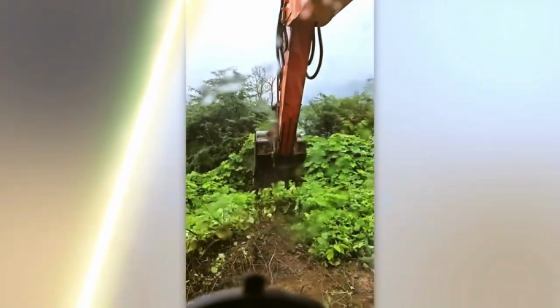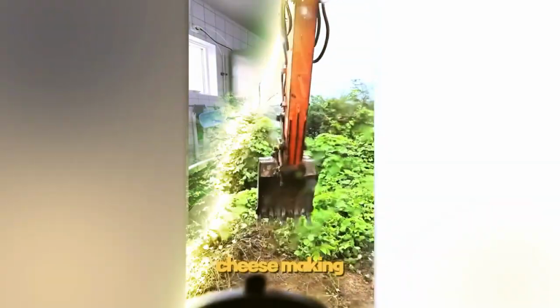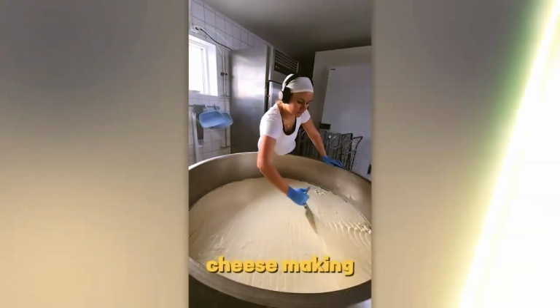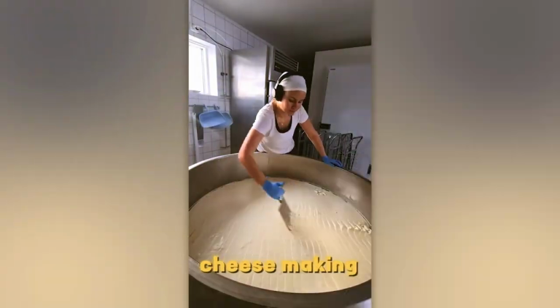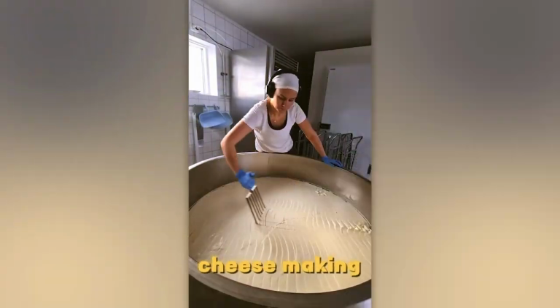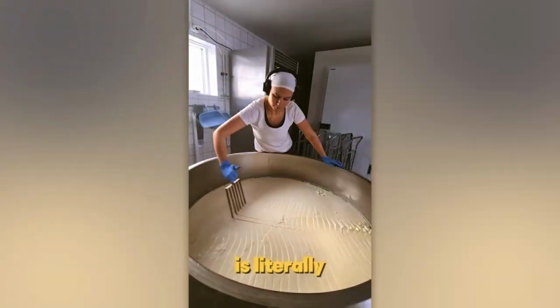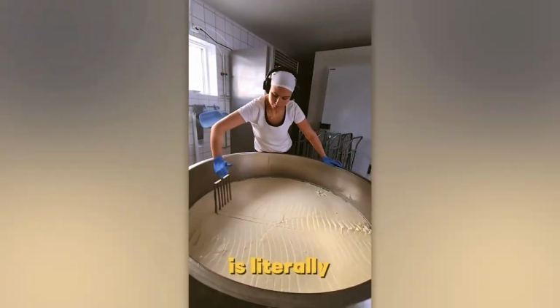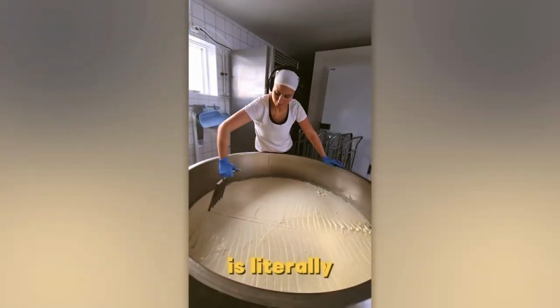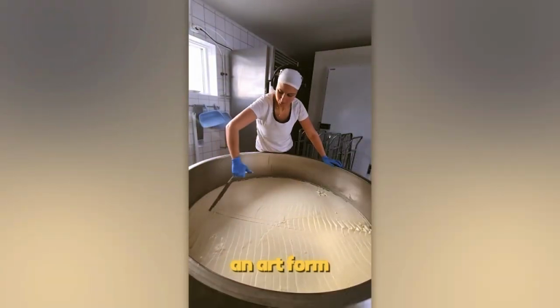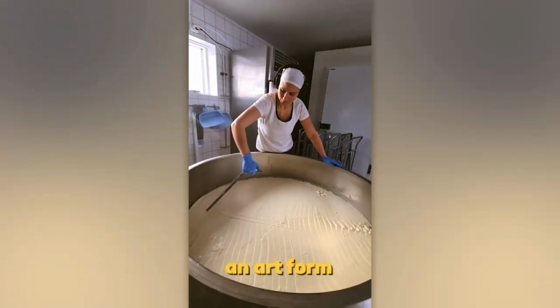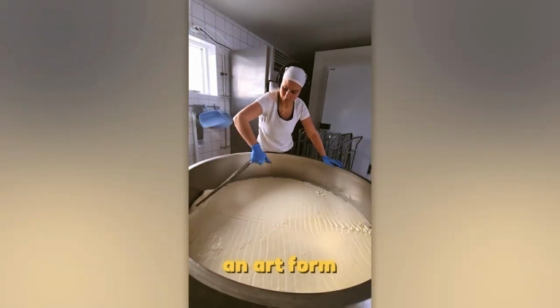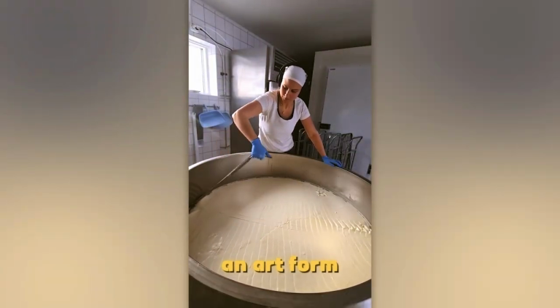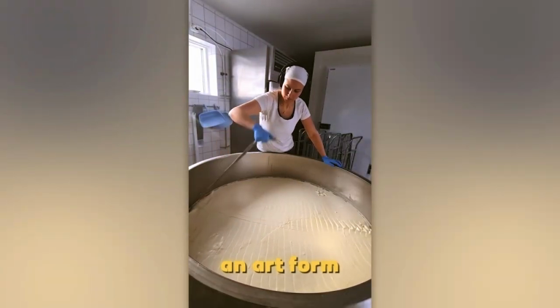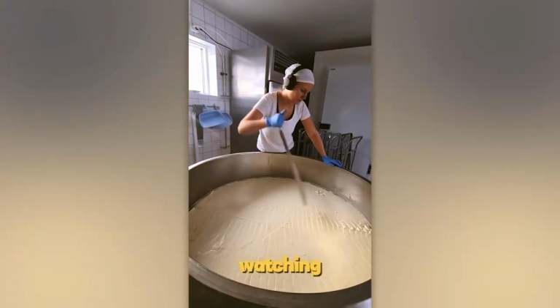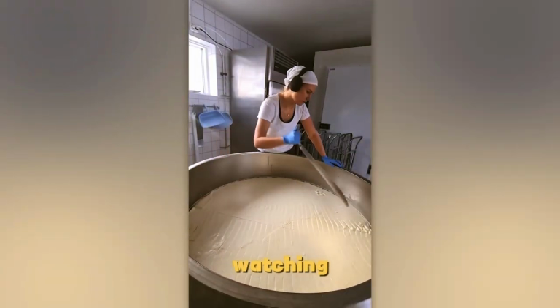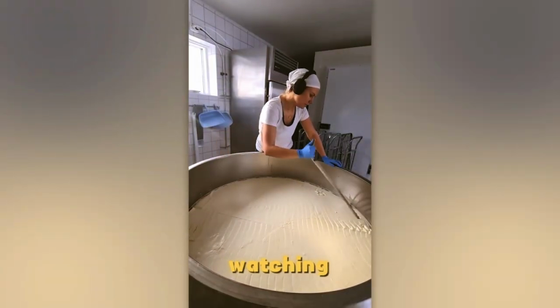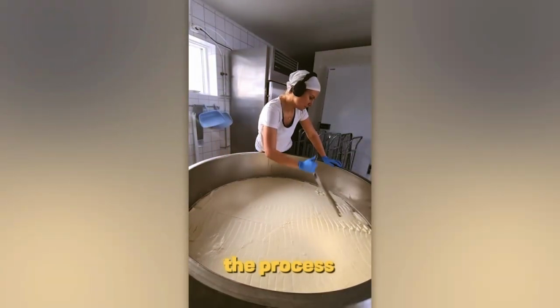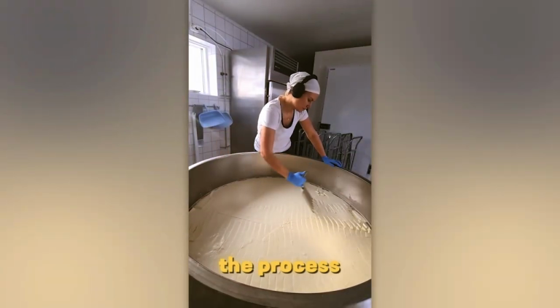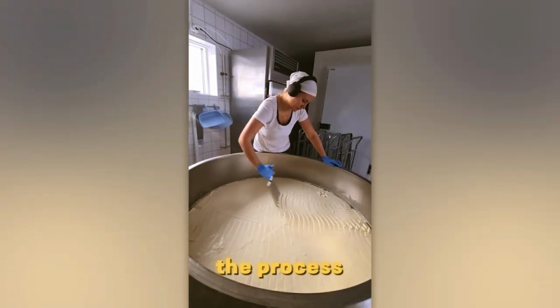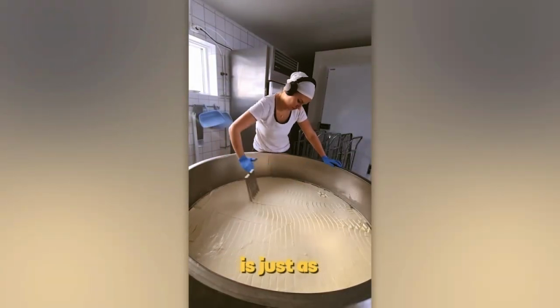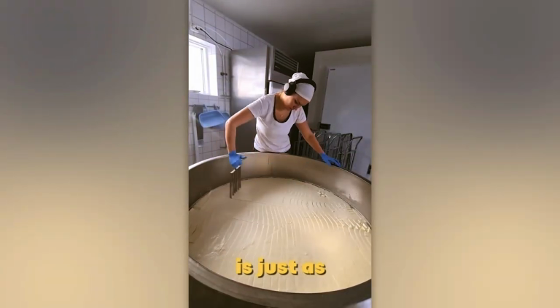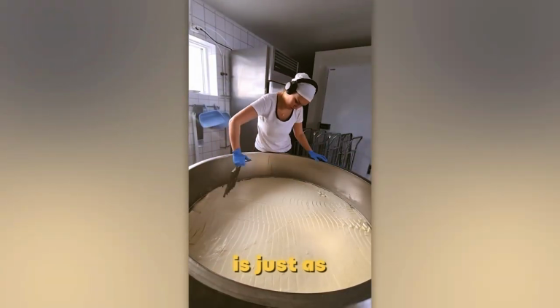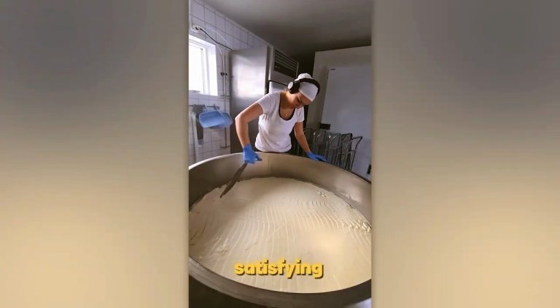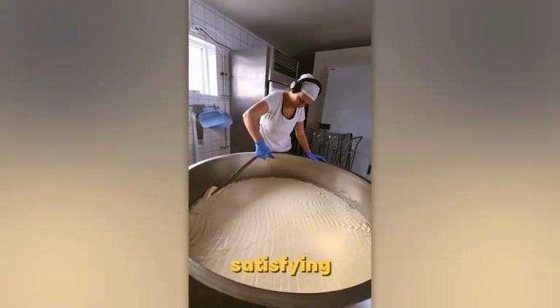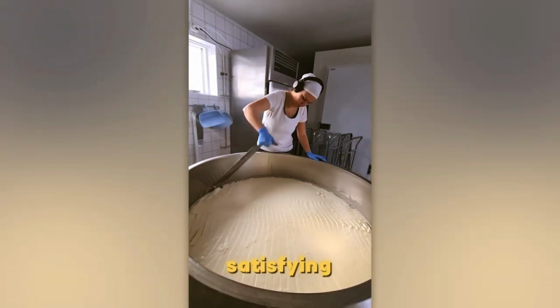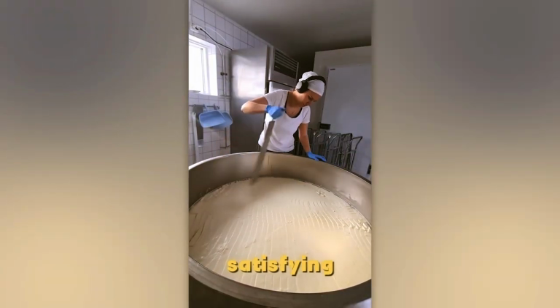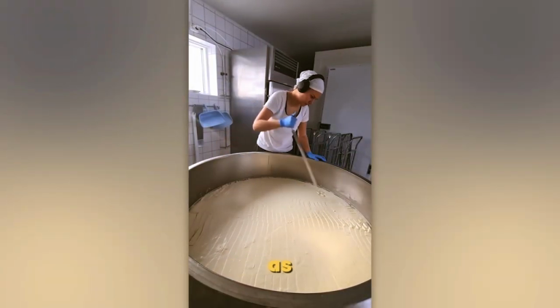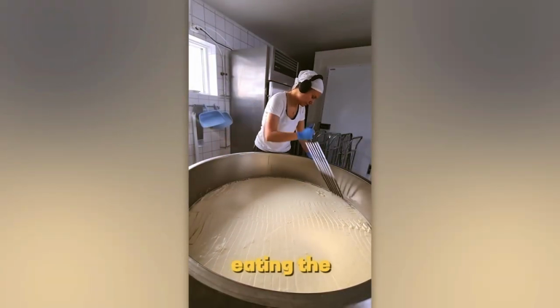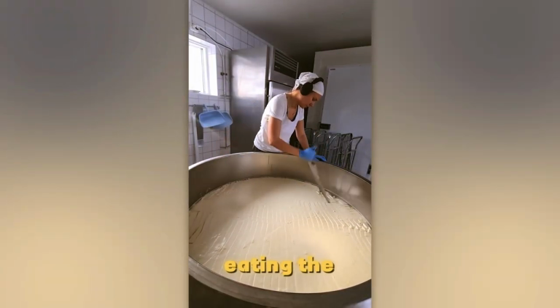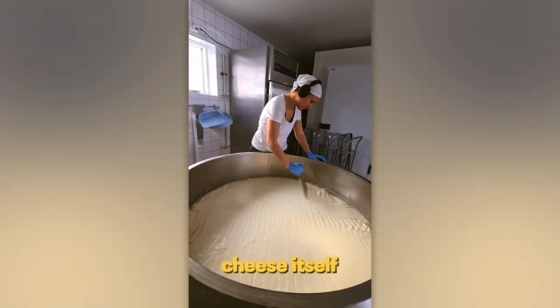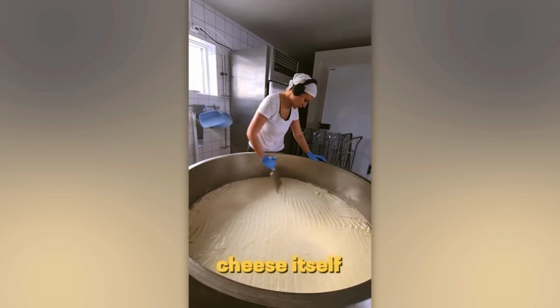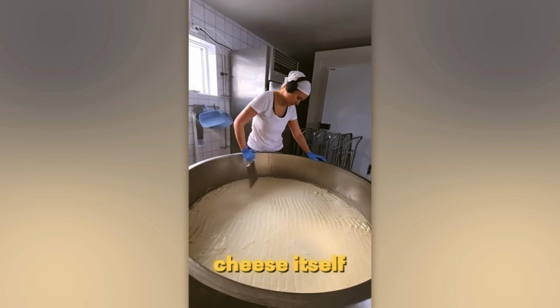Cheese making is literally an art form. Watching the process is just as satisfying as eating the cheese itself.